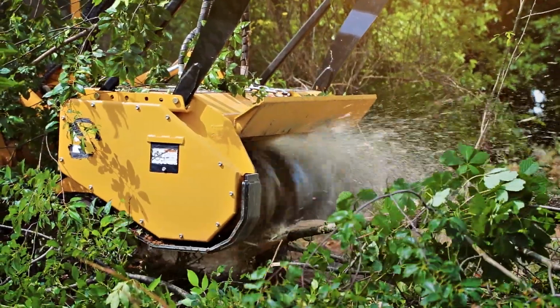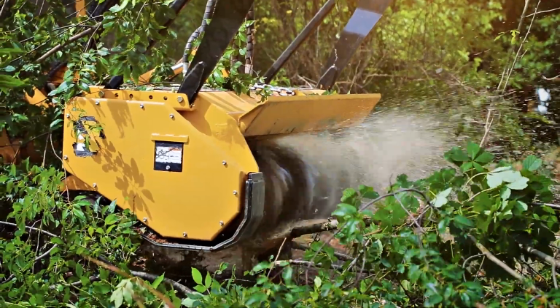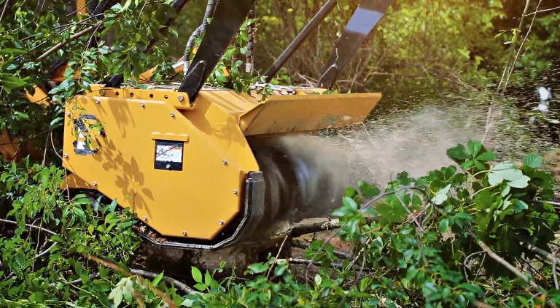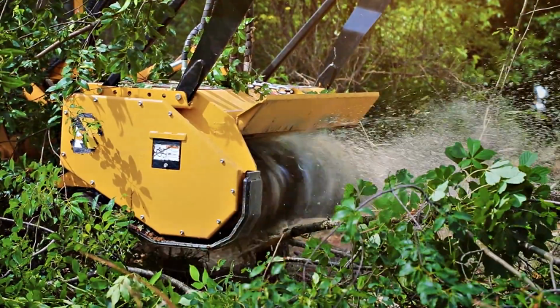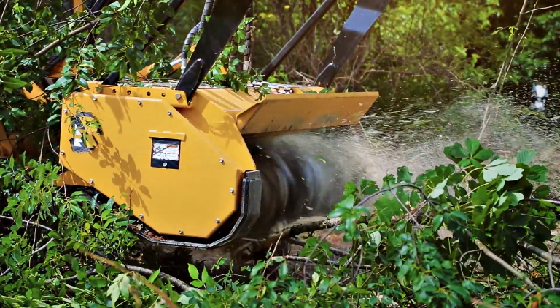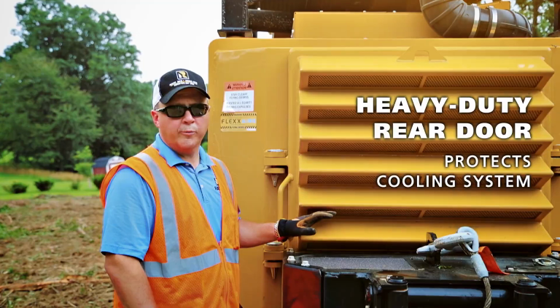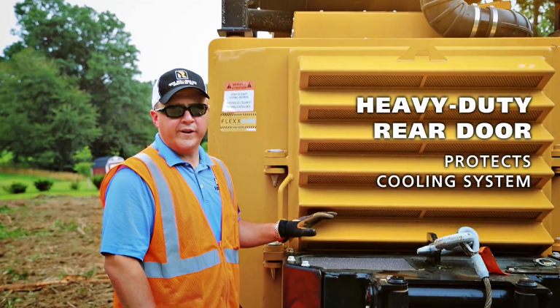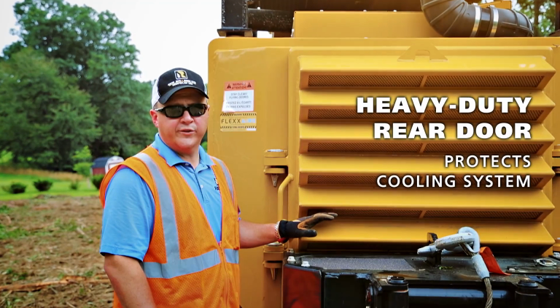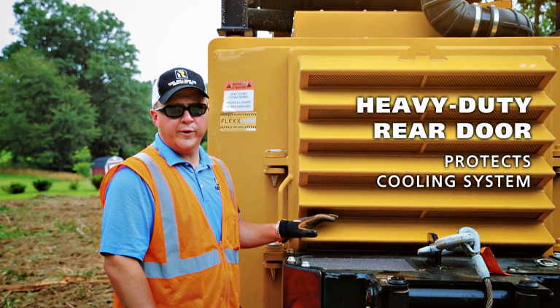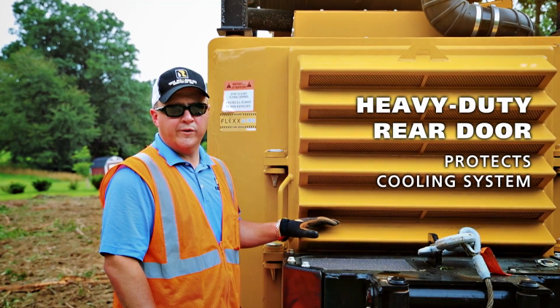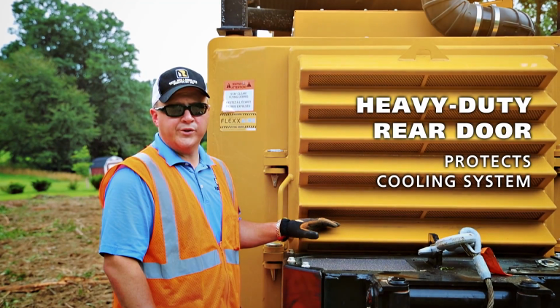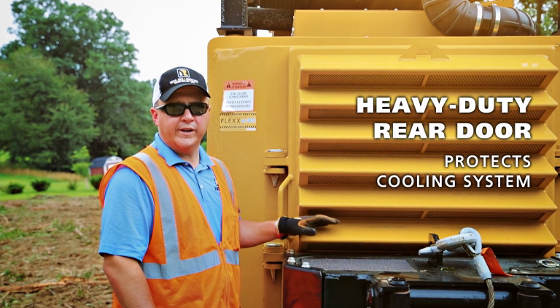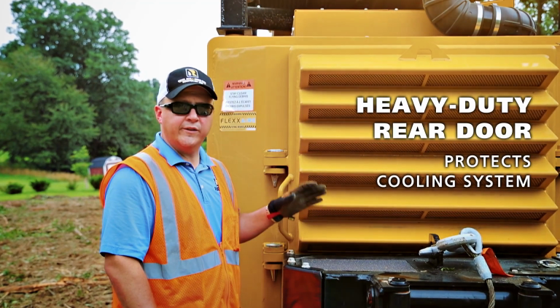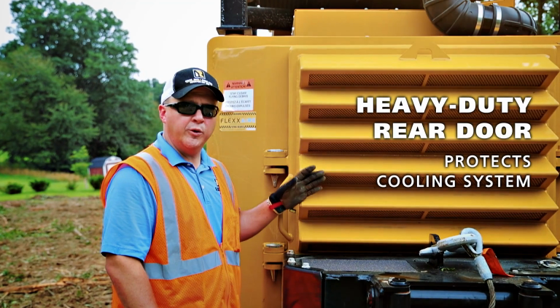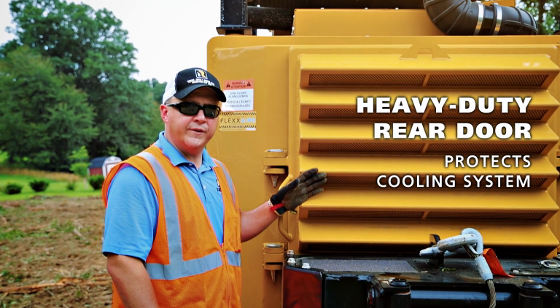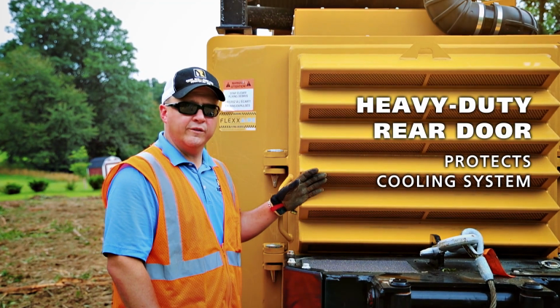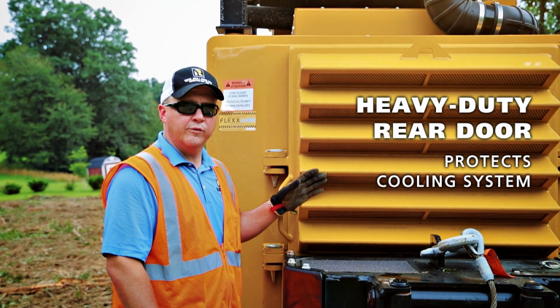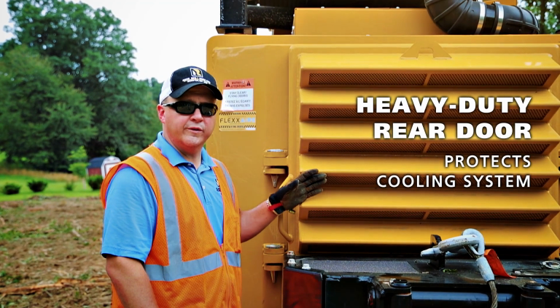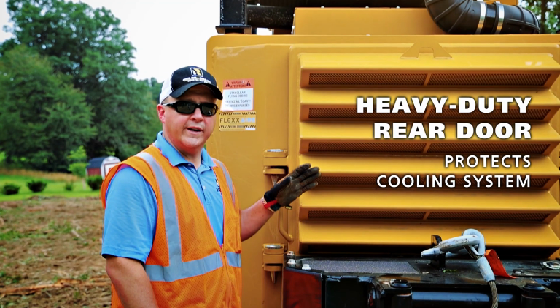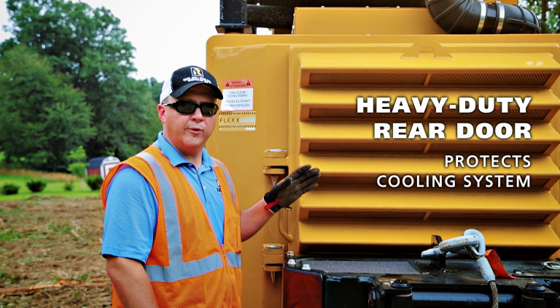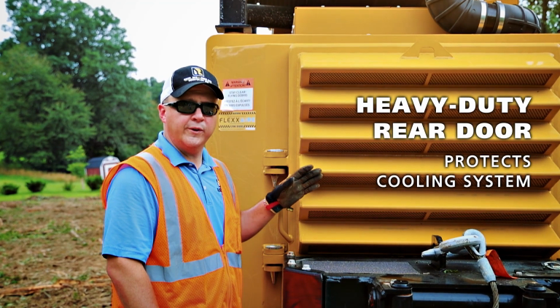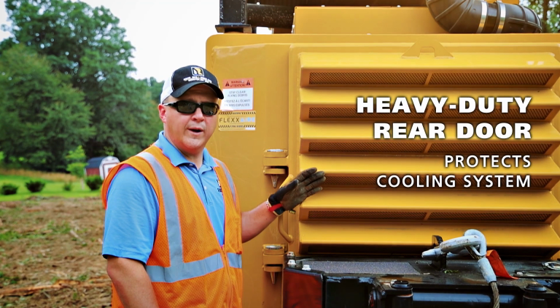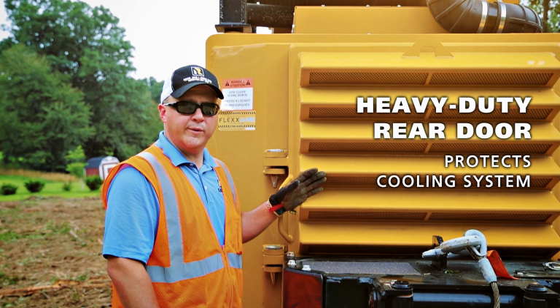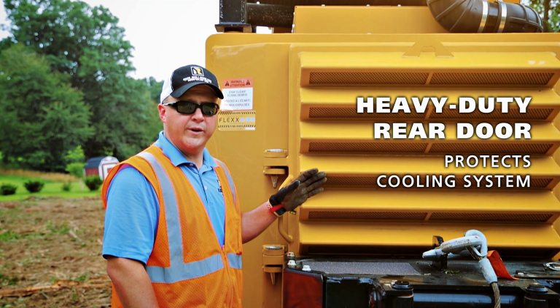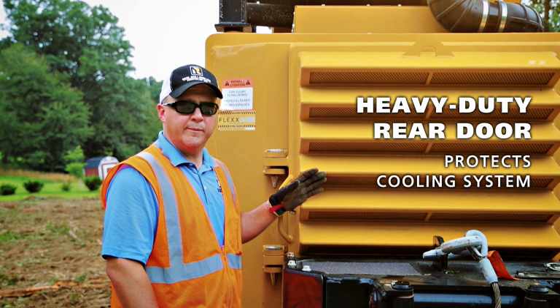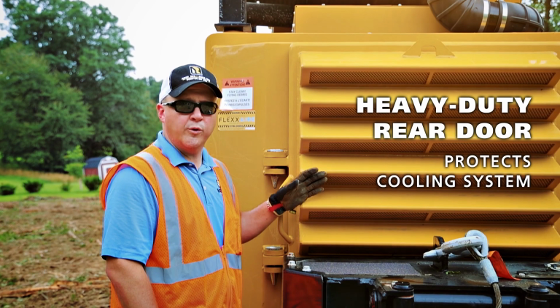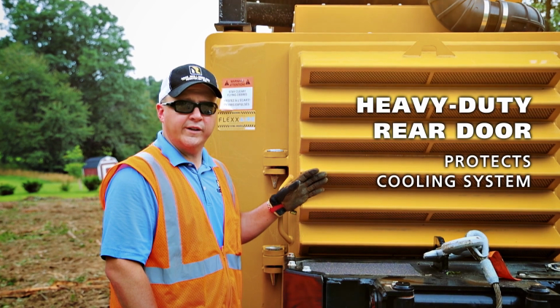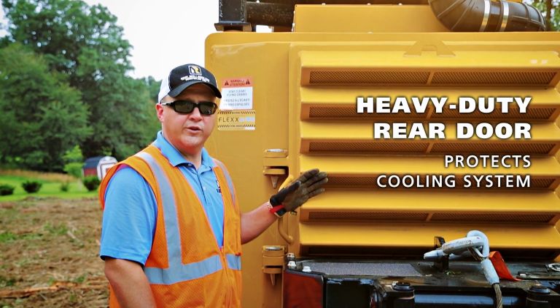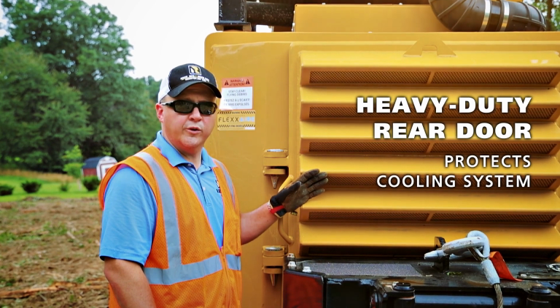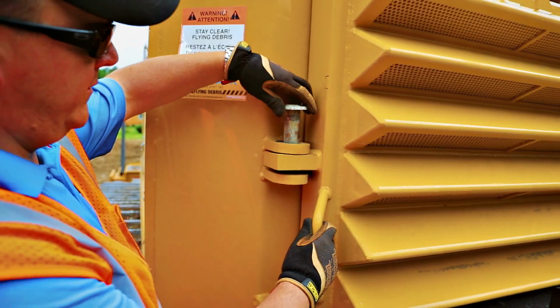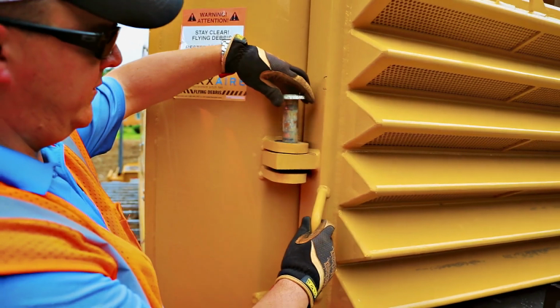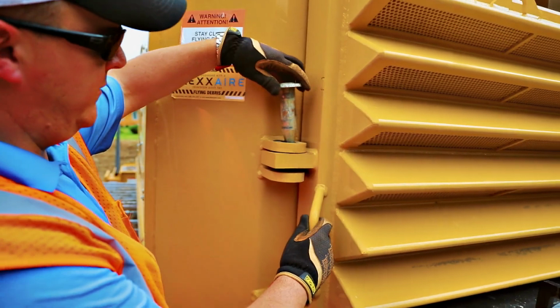The heavy-duty door protects the rear of the machine, and it's built with louvers that help filter out debris before it gets into our cooling system.